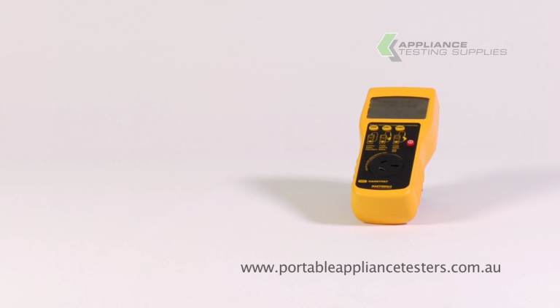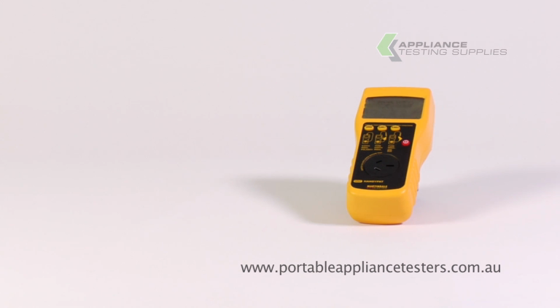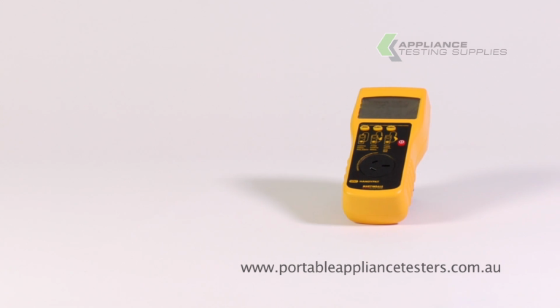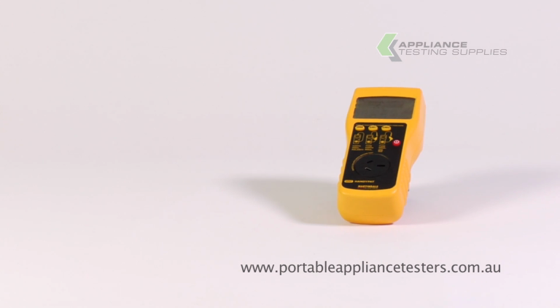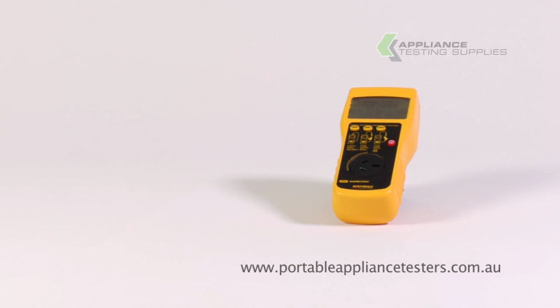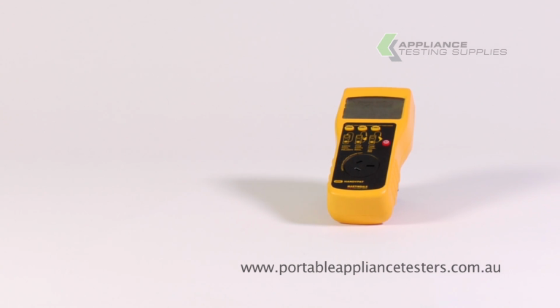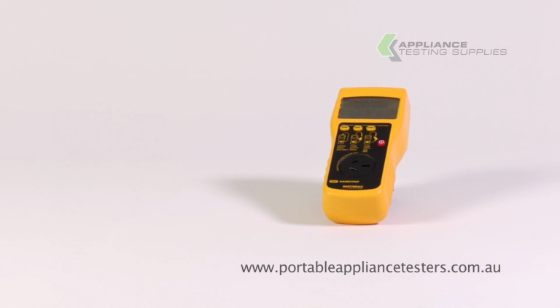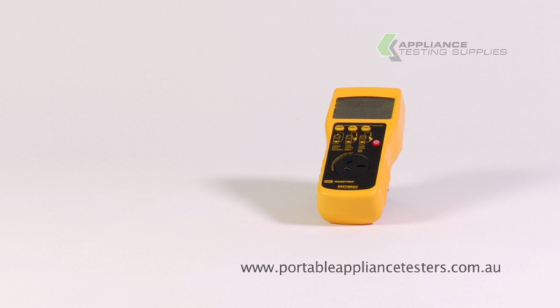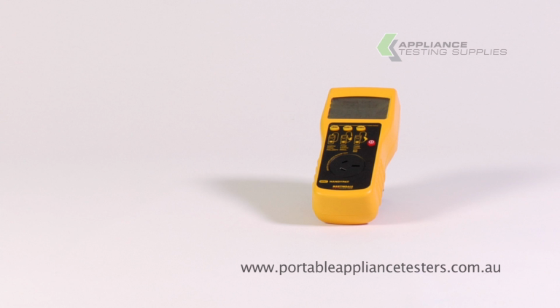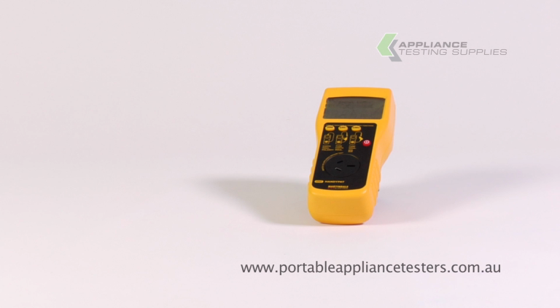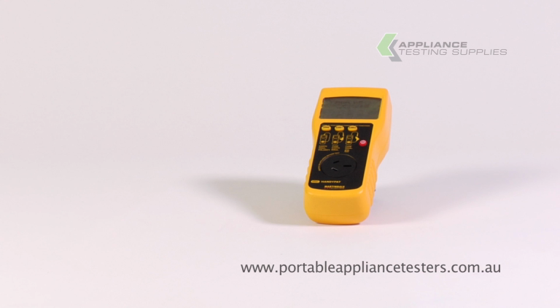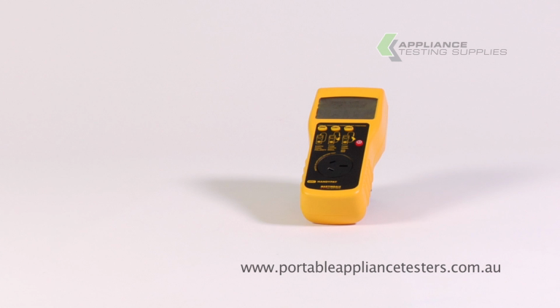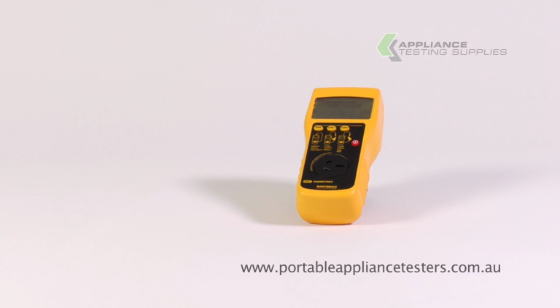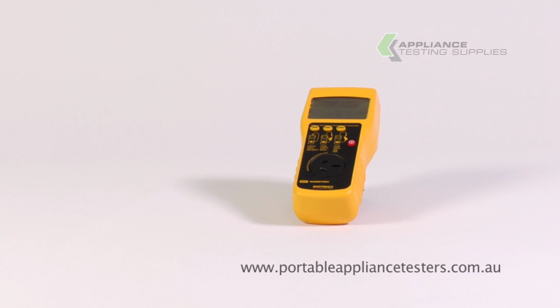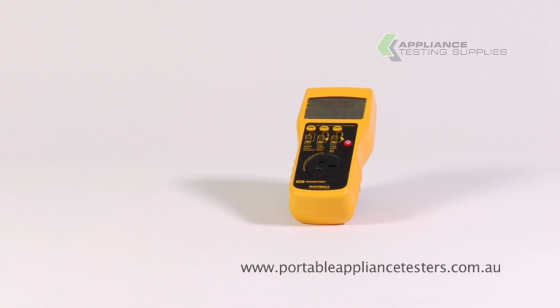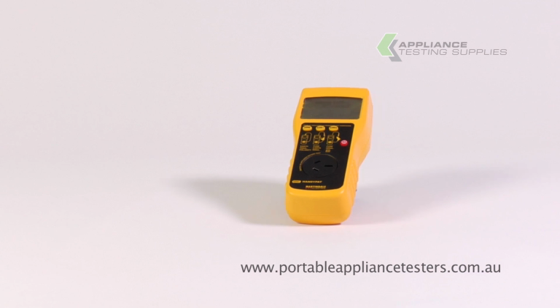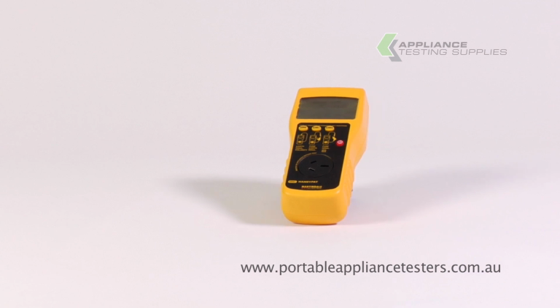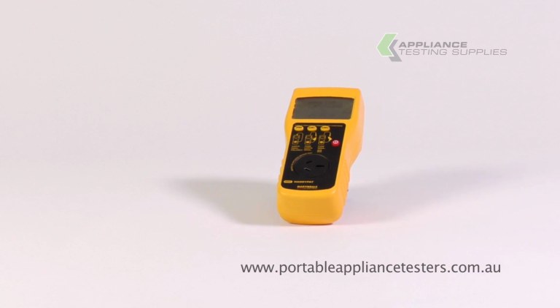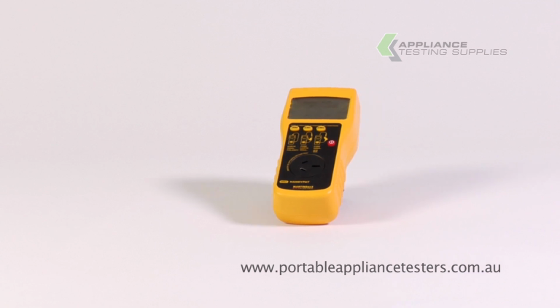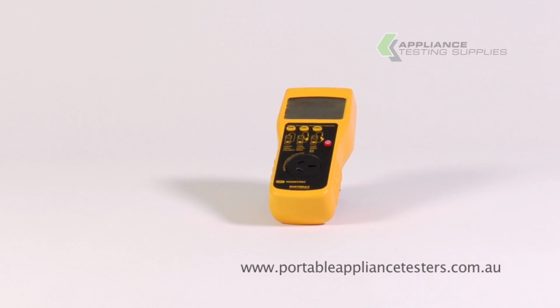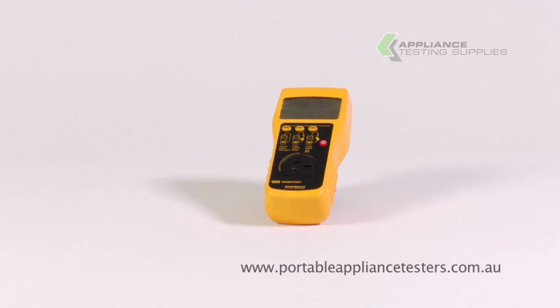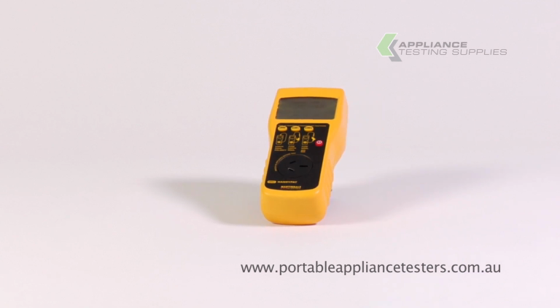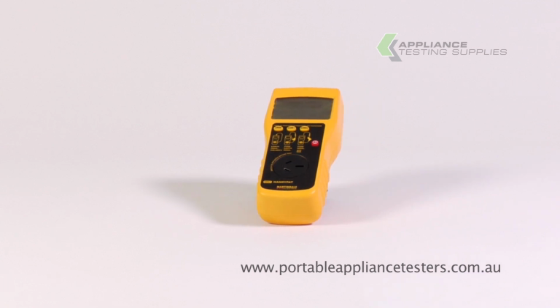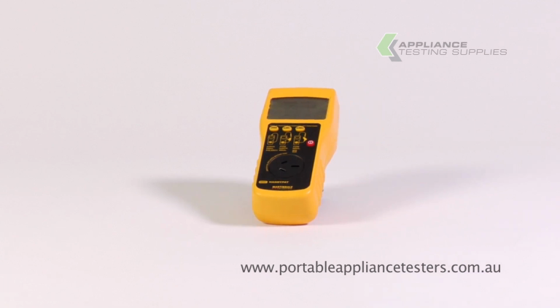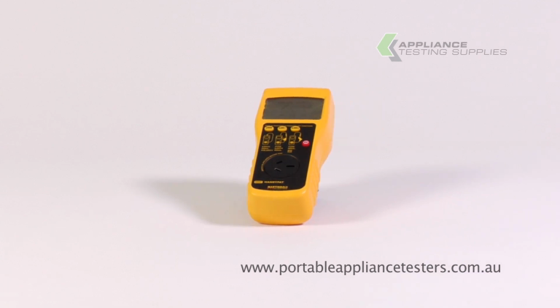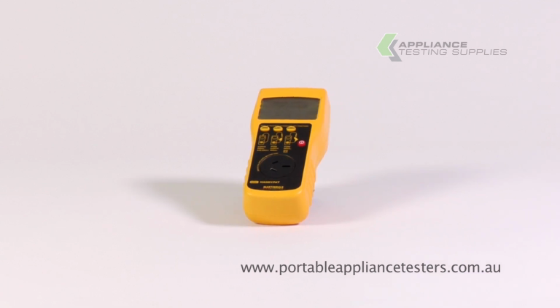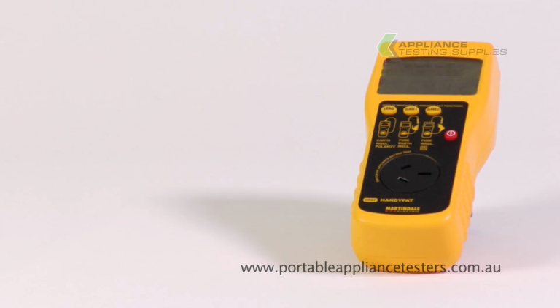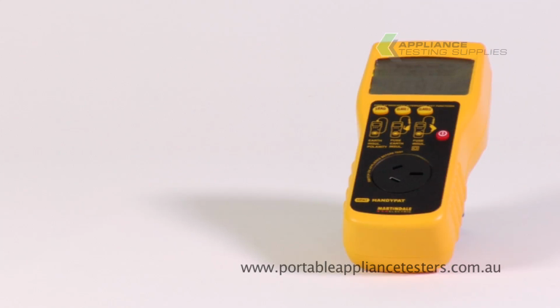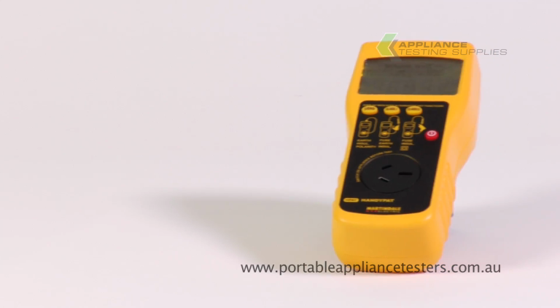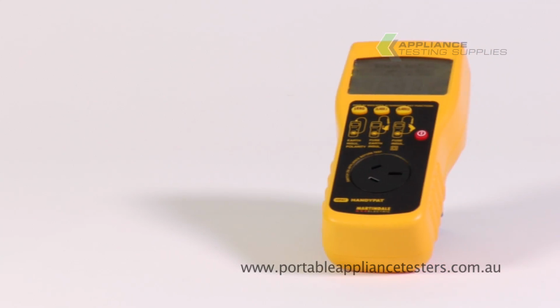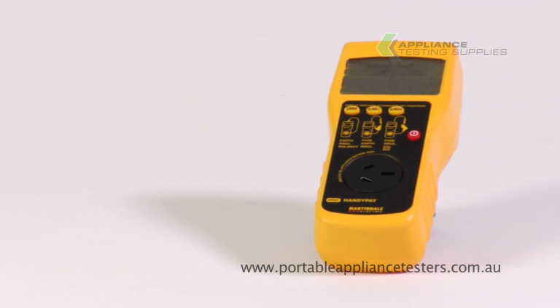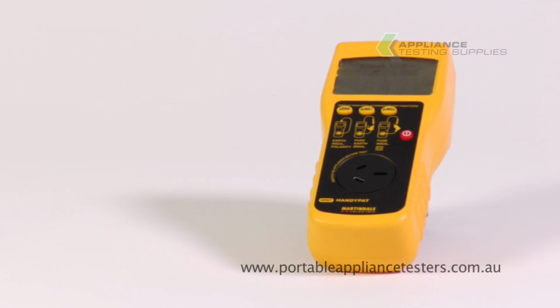The Martindale HandyPAT 525 Appliance Tester. This battery-powered appliance tester comes with the car charger.